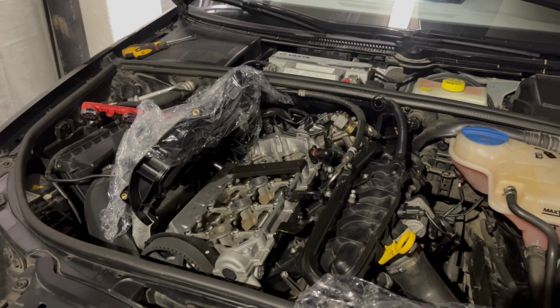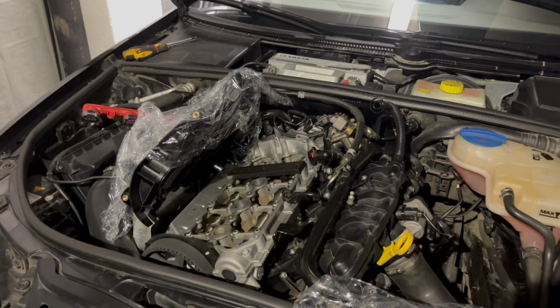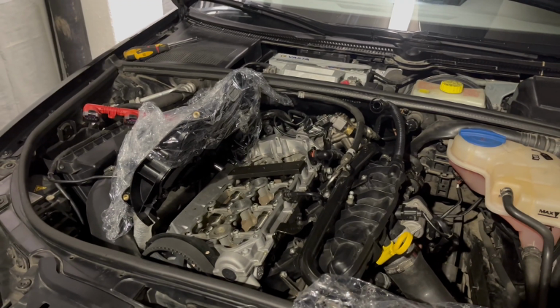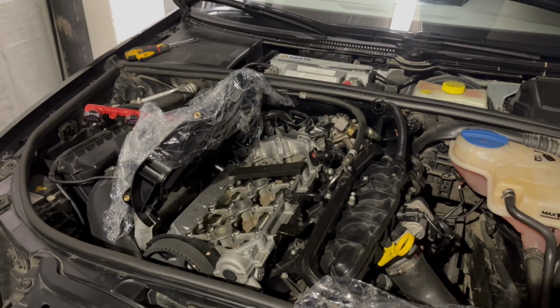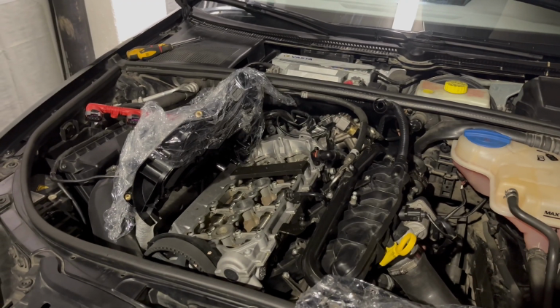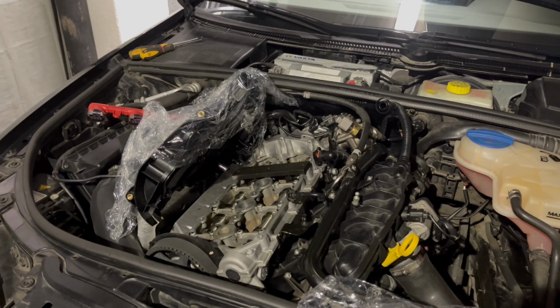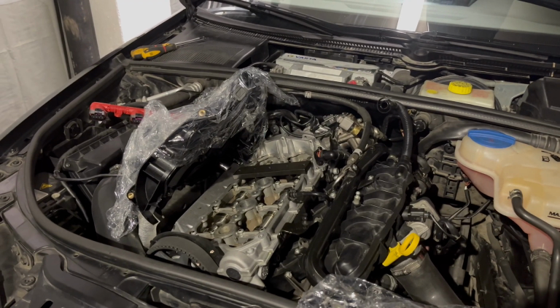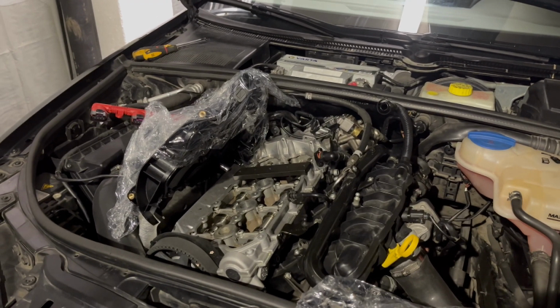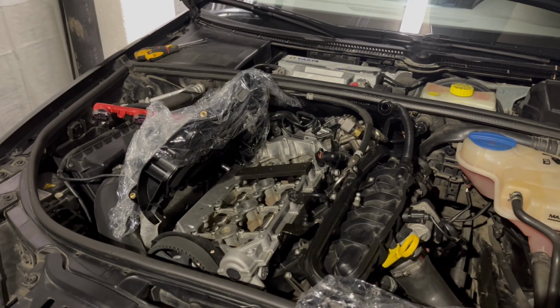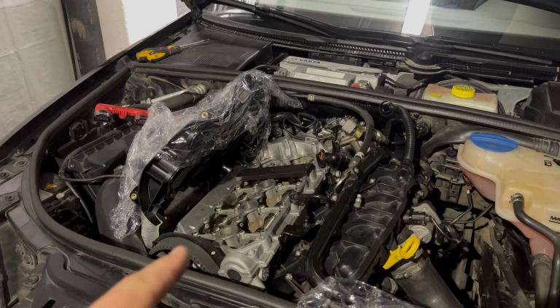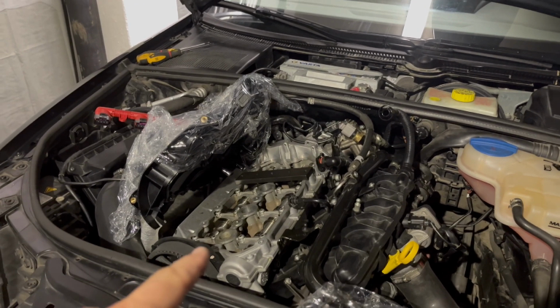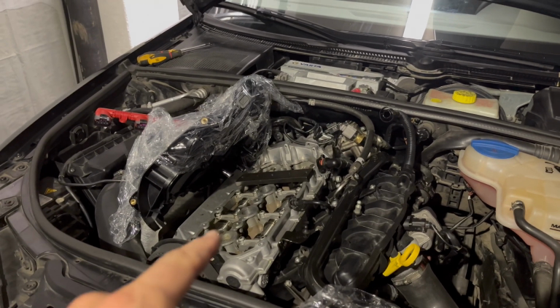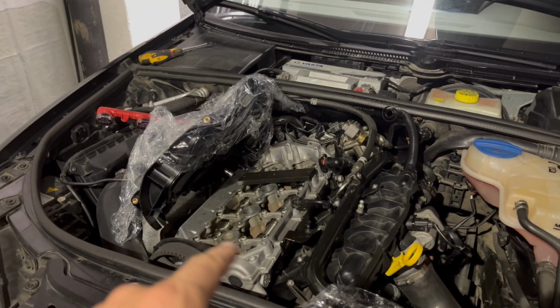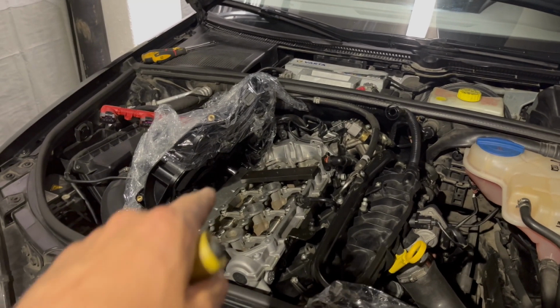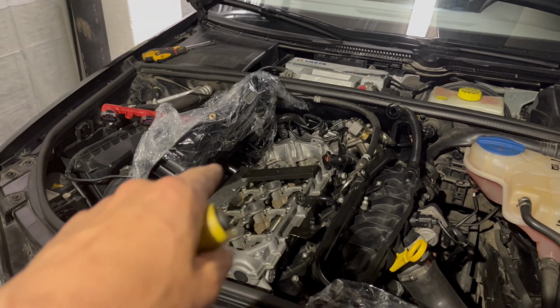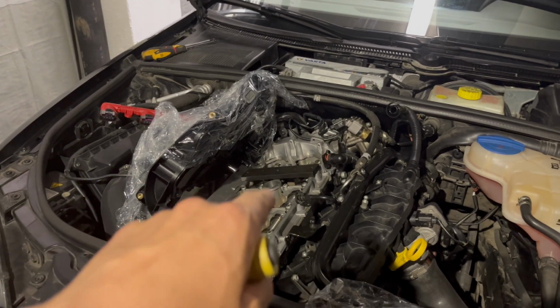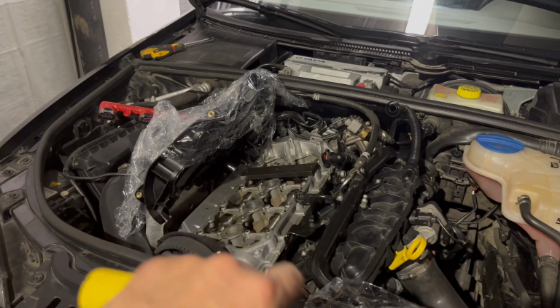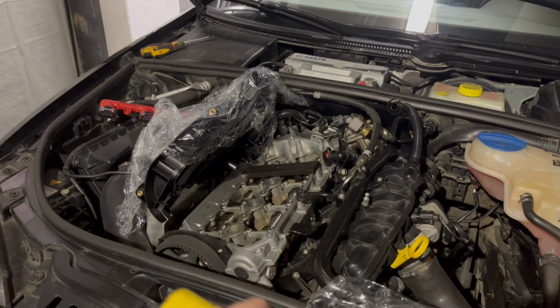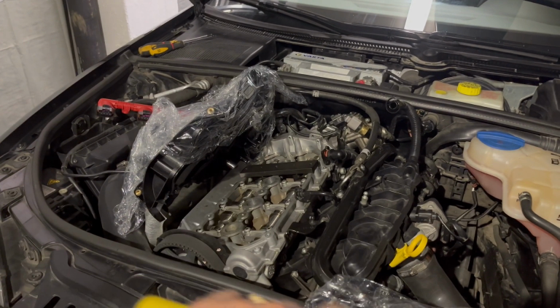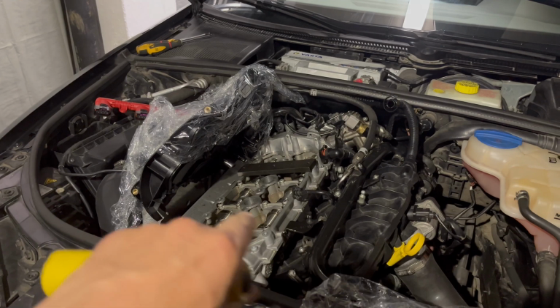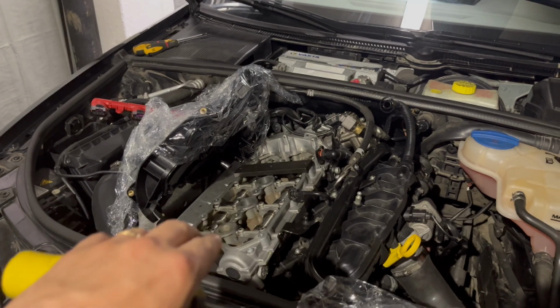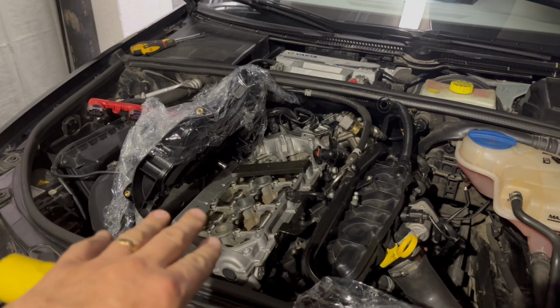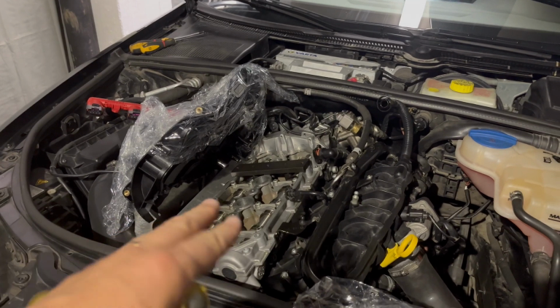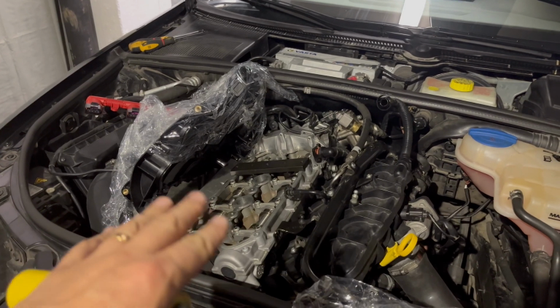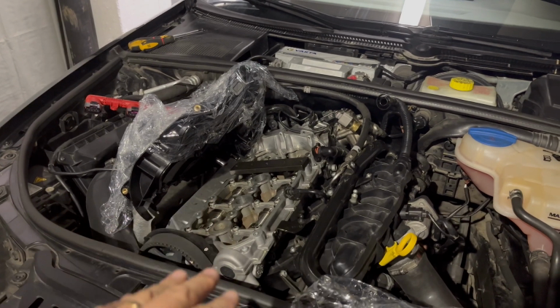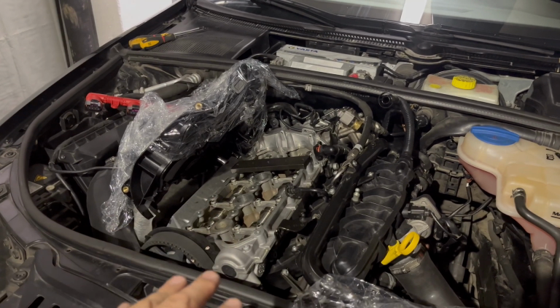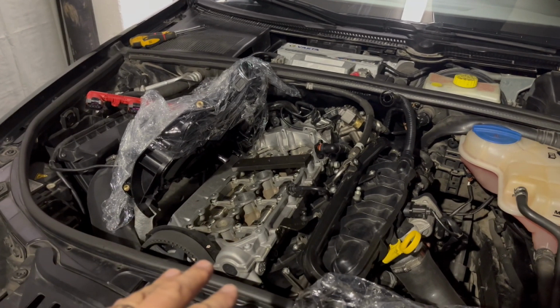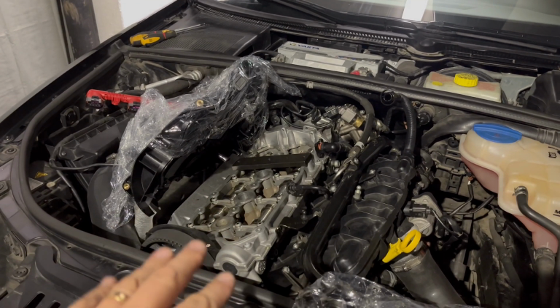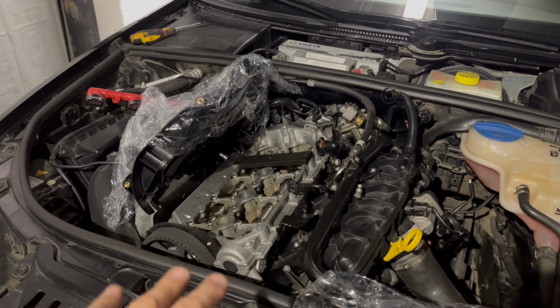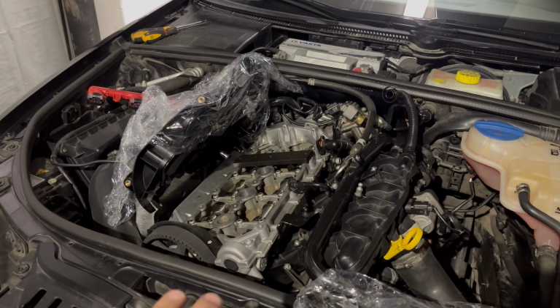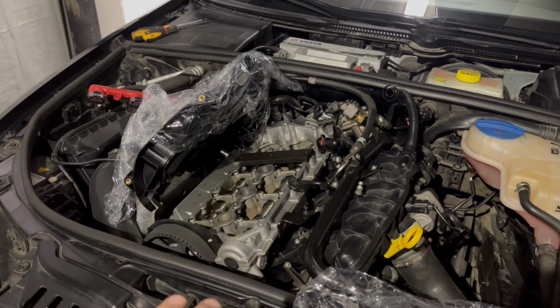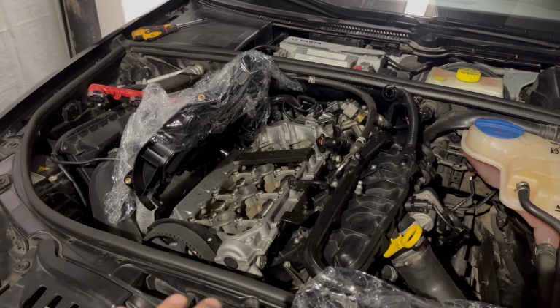Okay, here we are. We're checking camshaft timing, or engine timing, verifying it's okay.